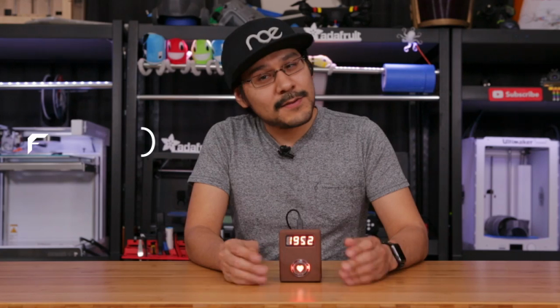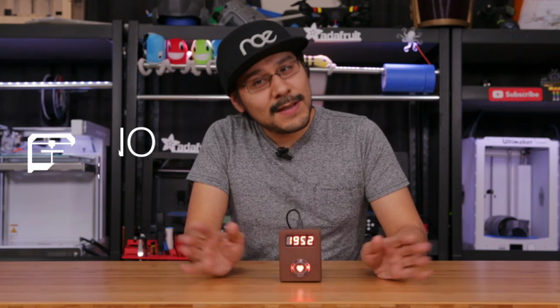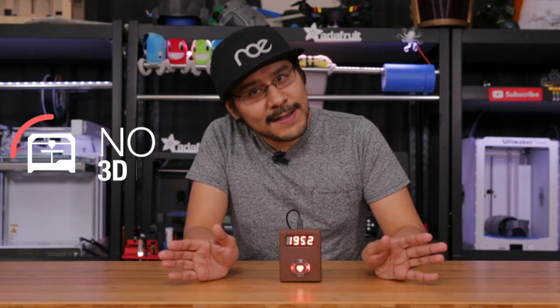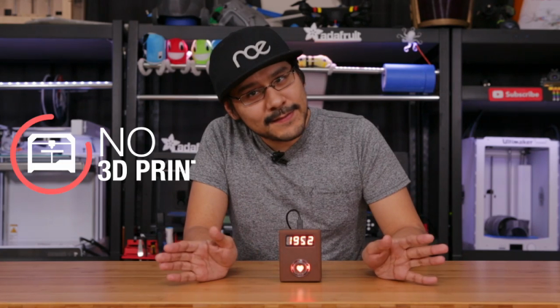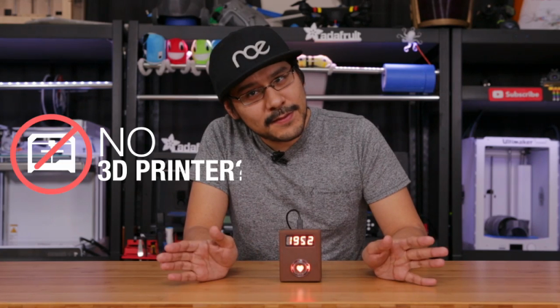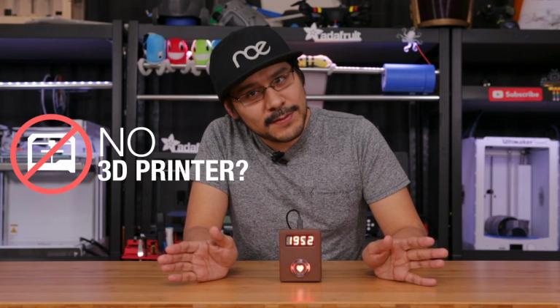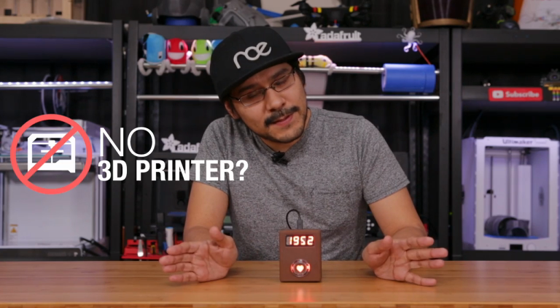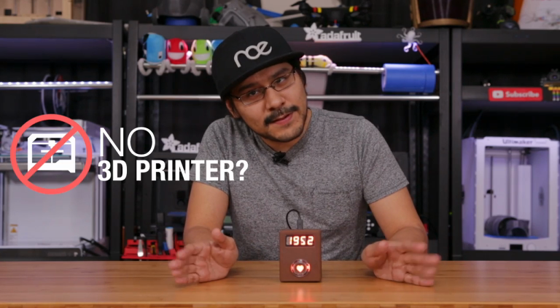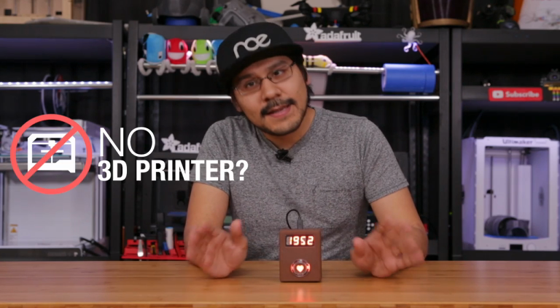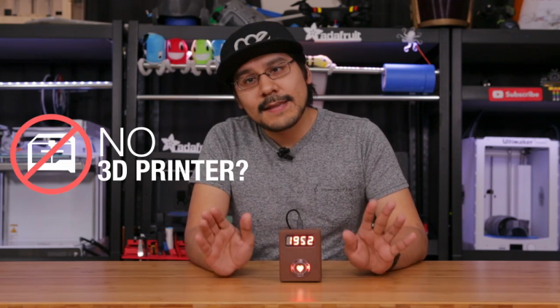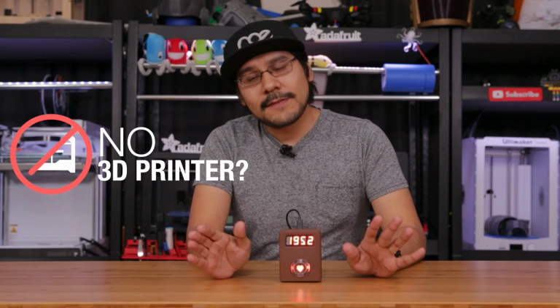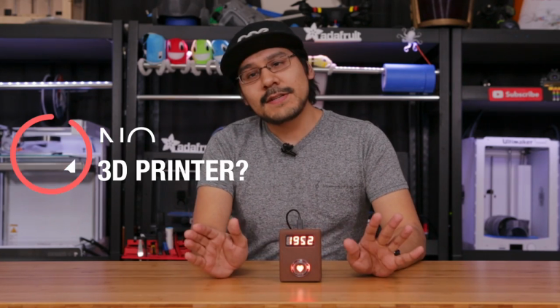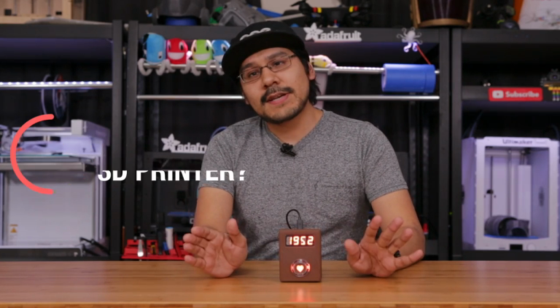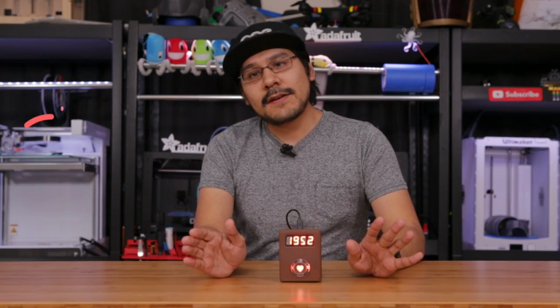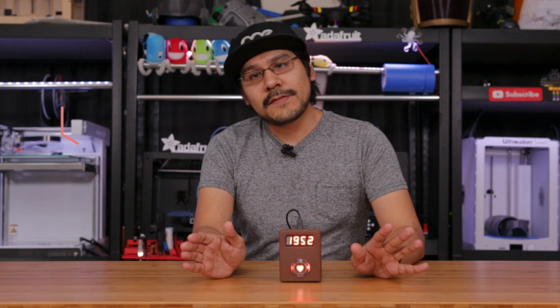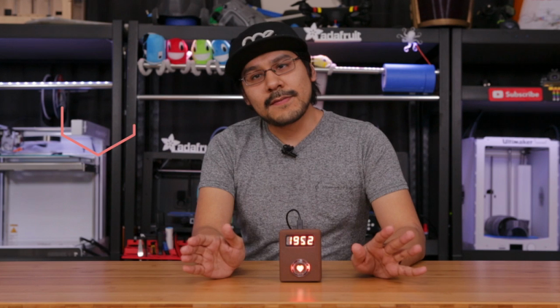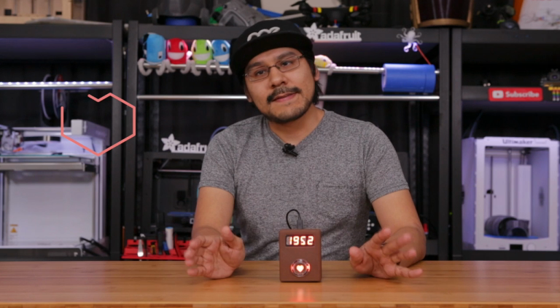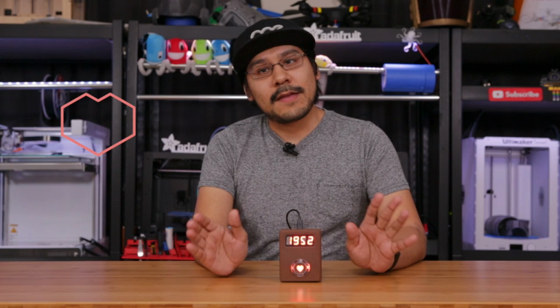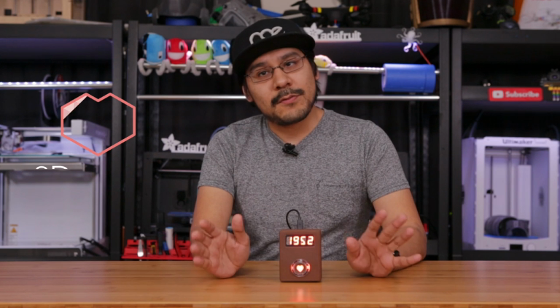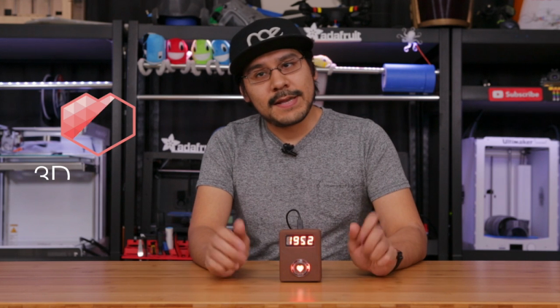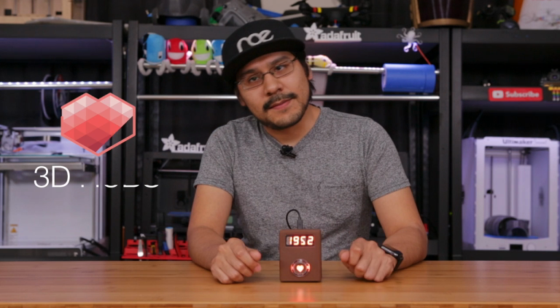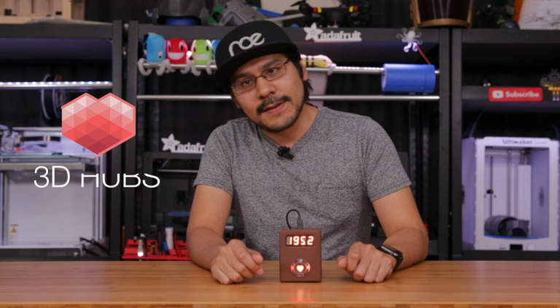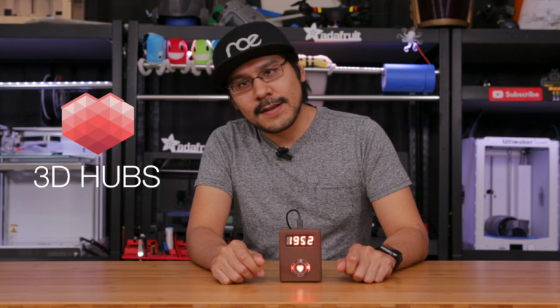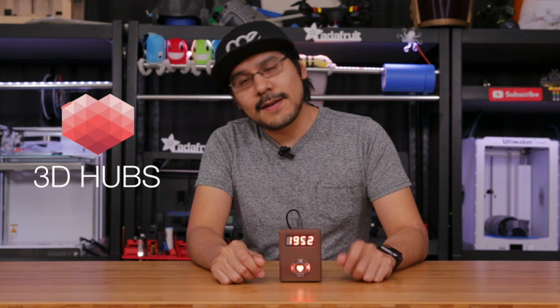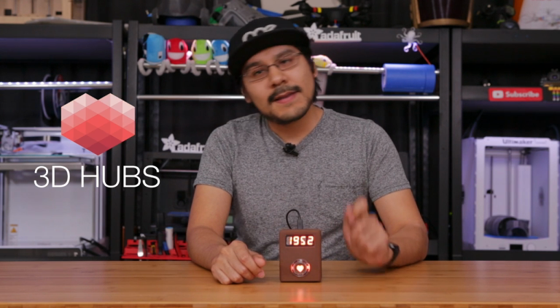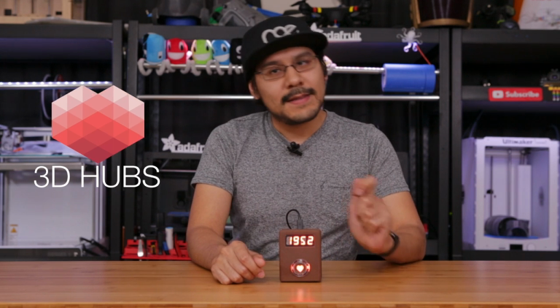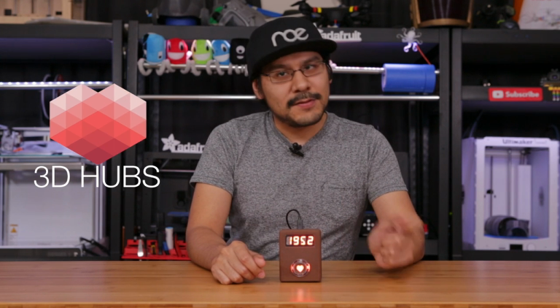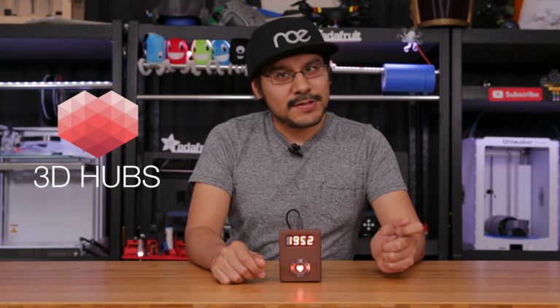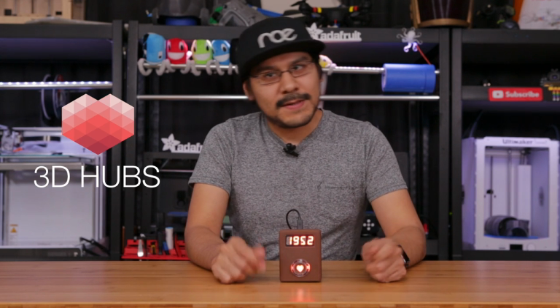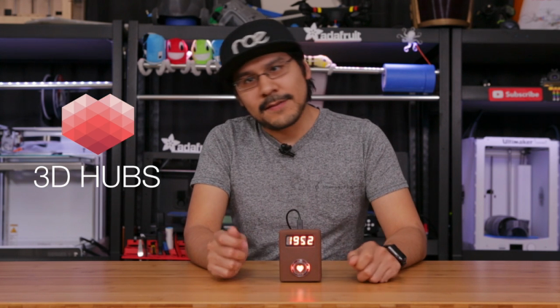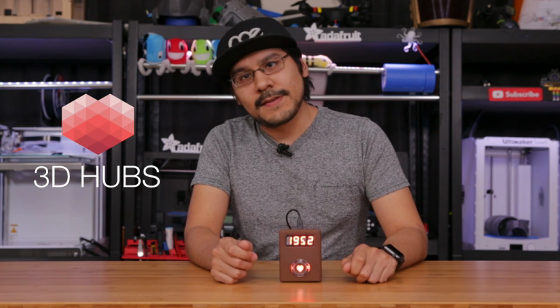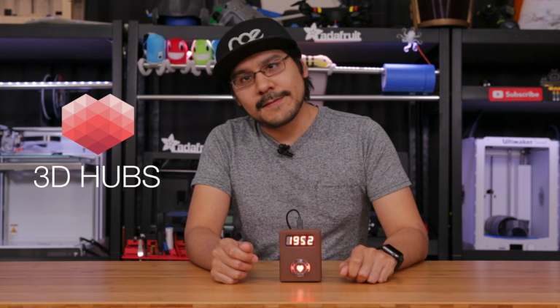If you don't have access to a 3D printer, definitely check out a service like 3dhubs.com and they'll ship it out to you.